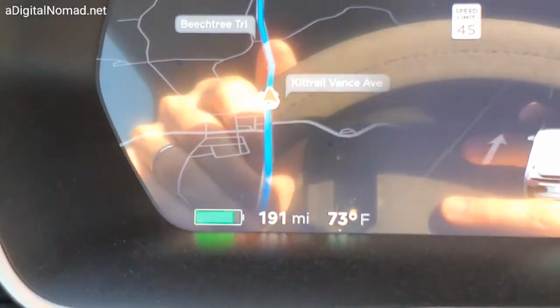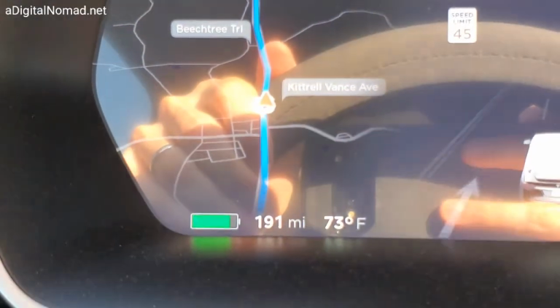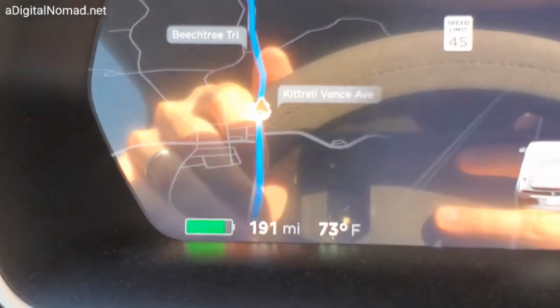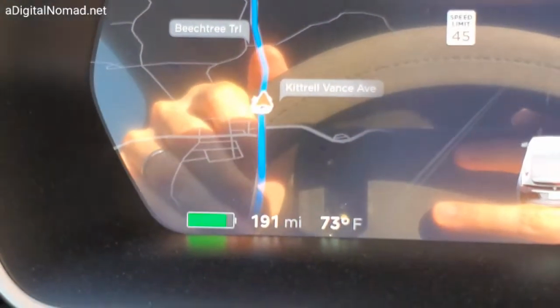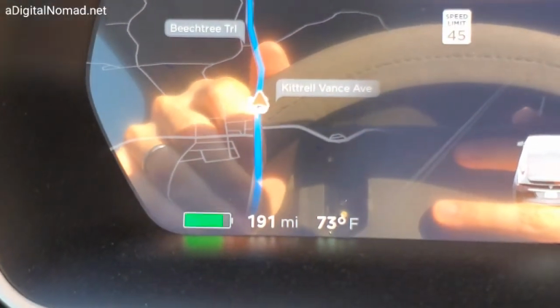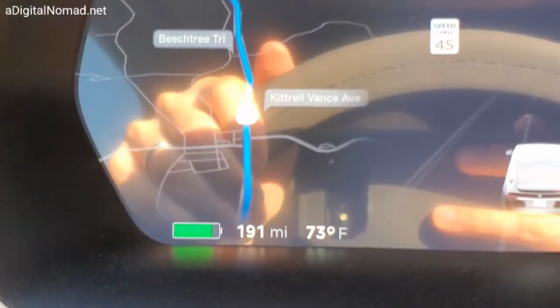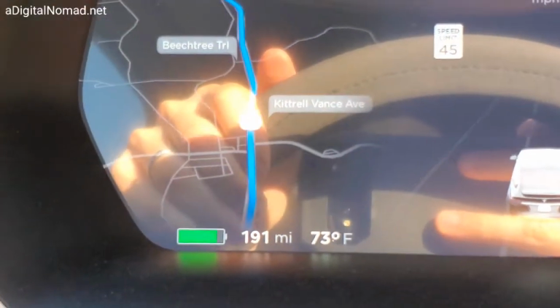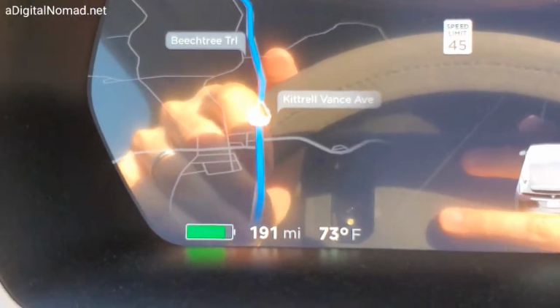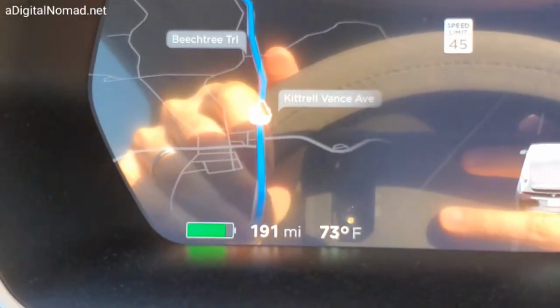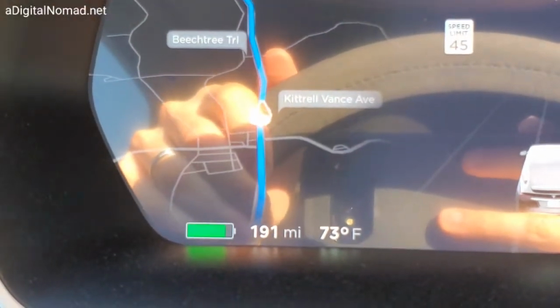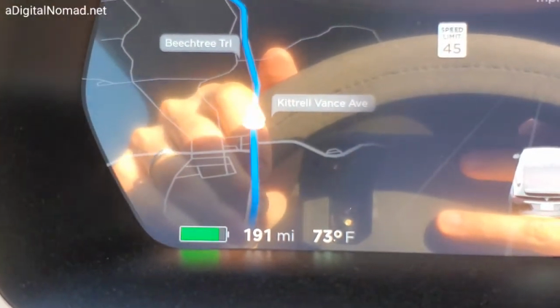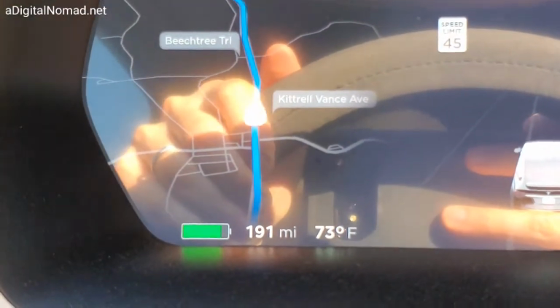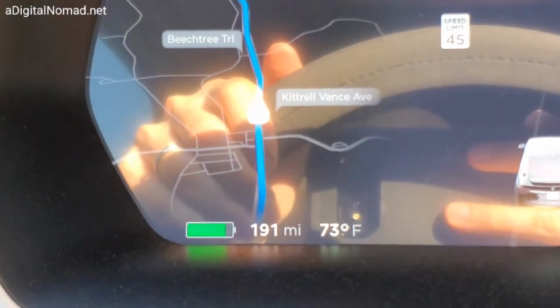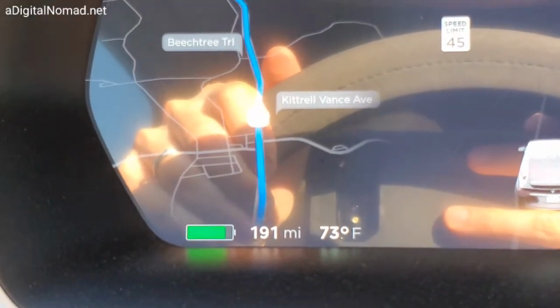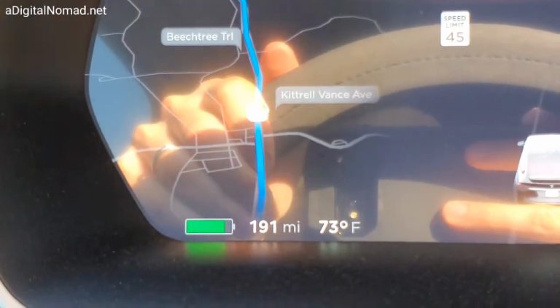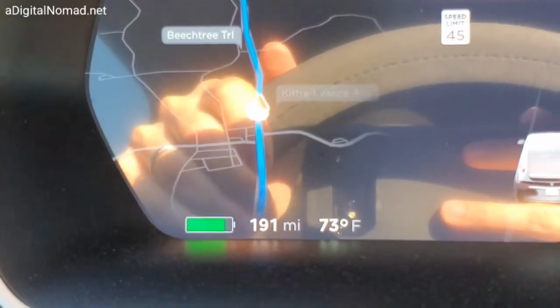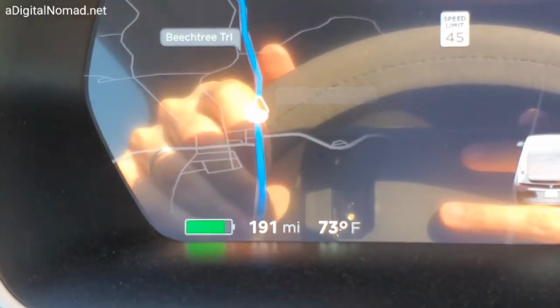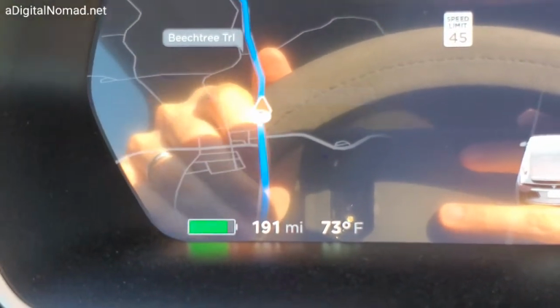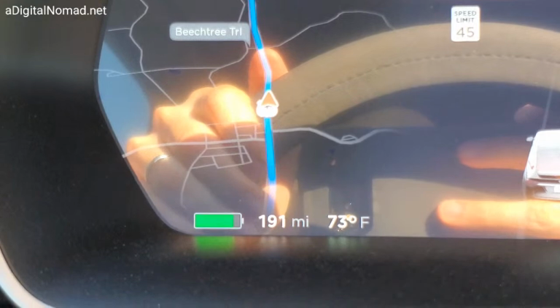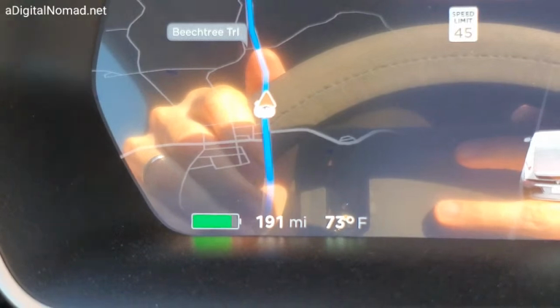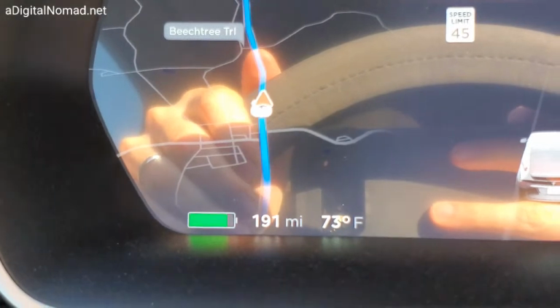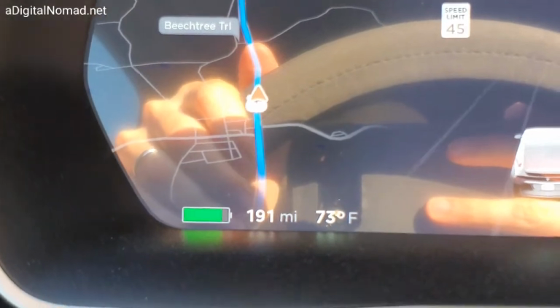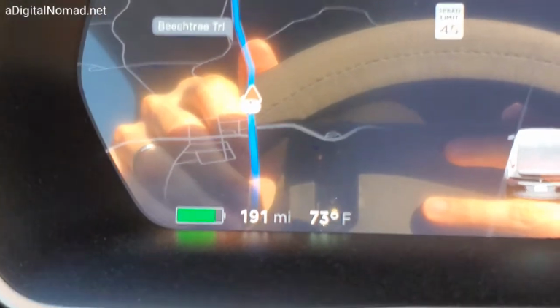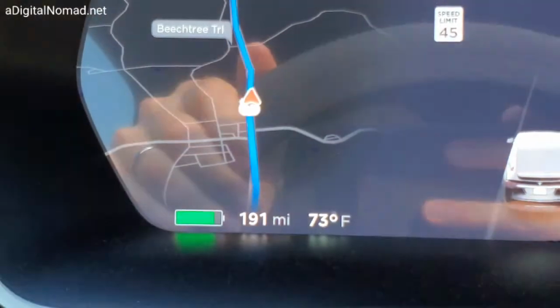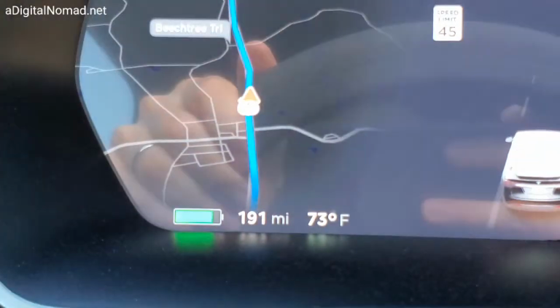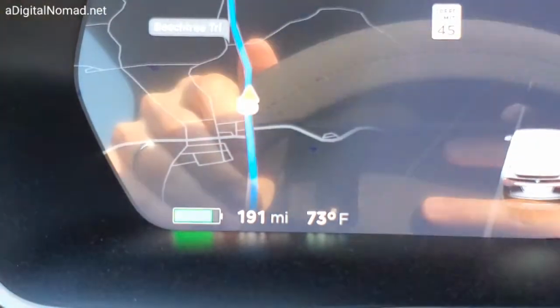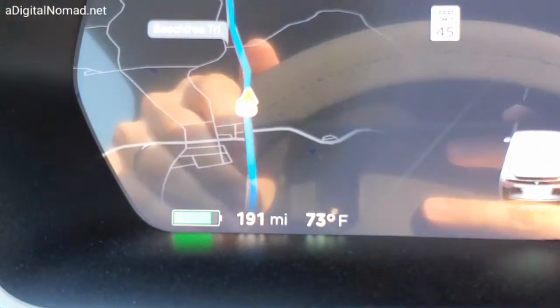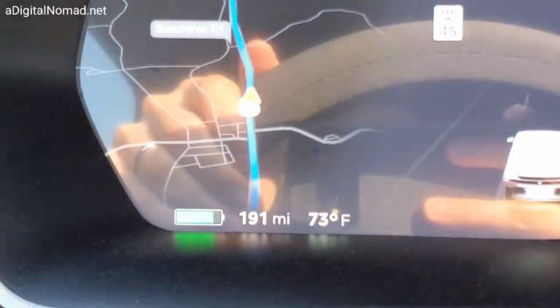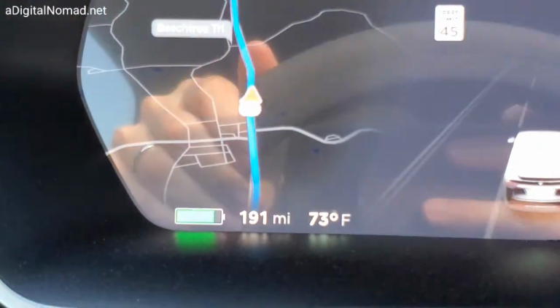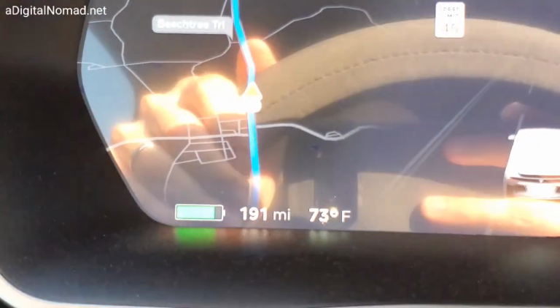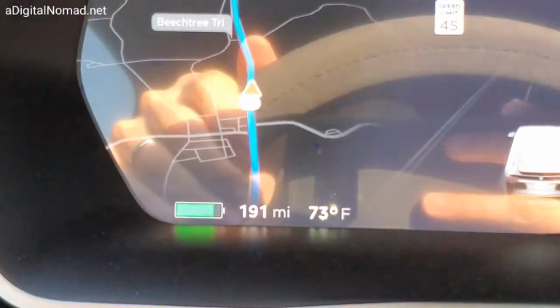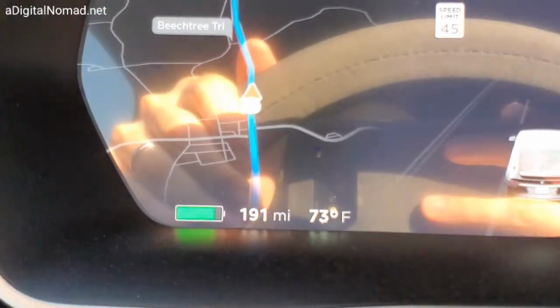That 80 miles of projected range is a little different than the 191 — that's just with regular non-trailer driving, as you can see.